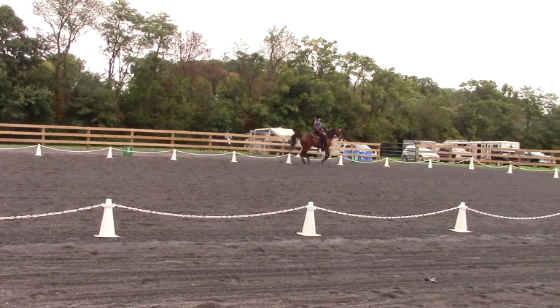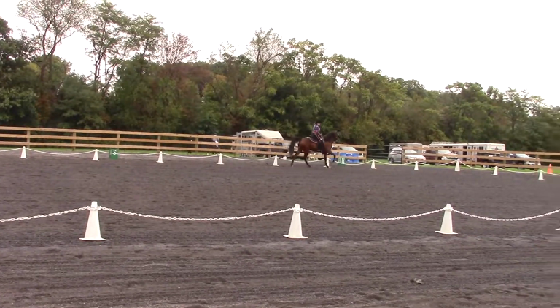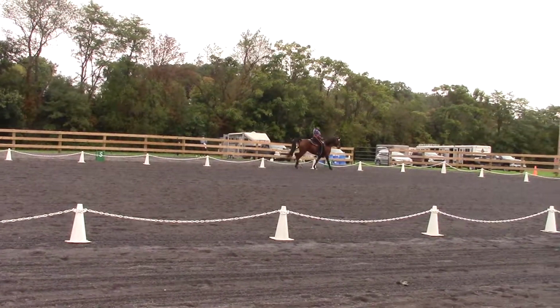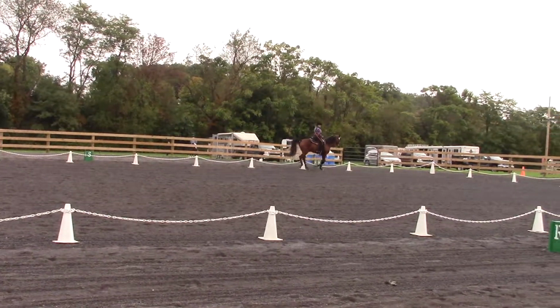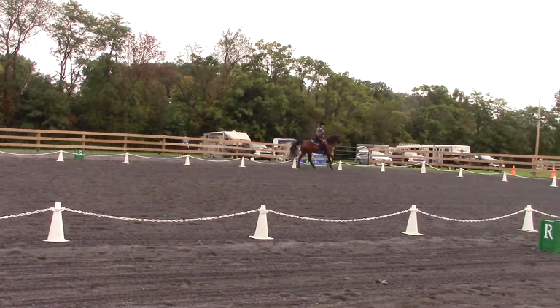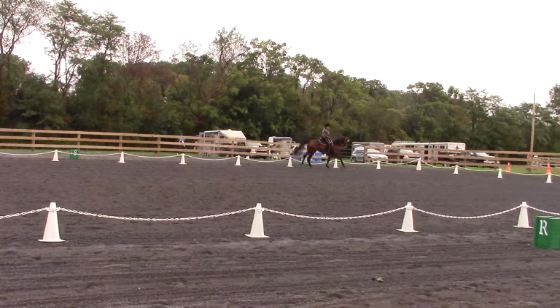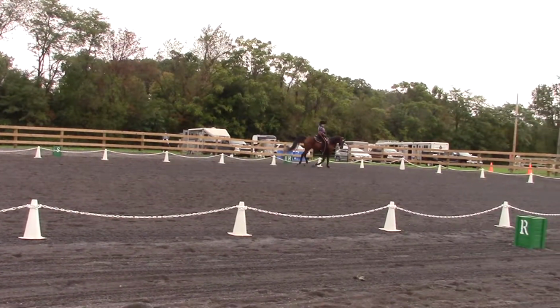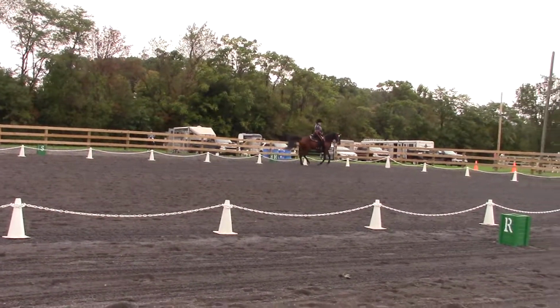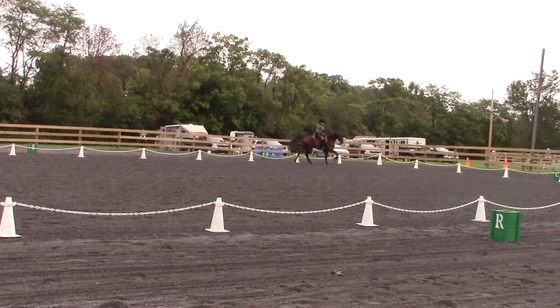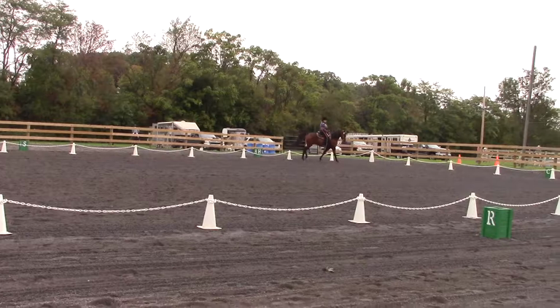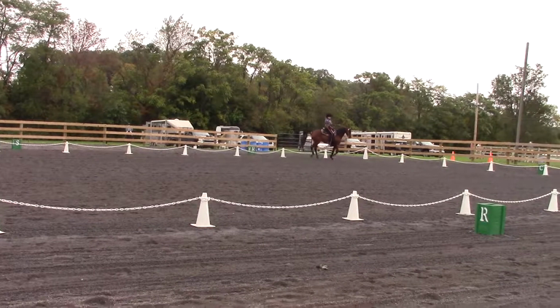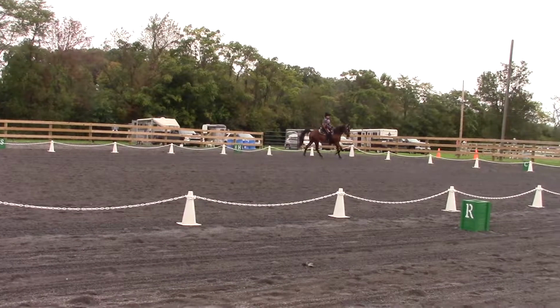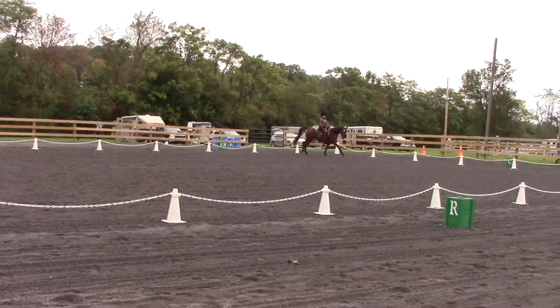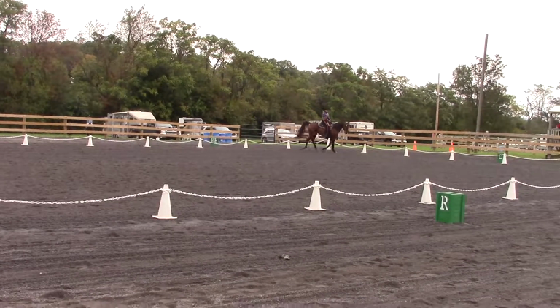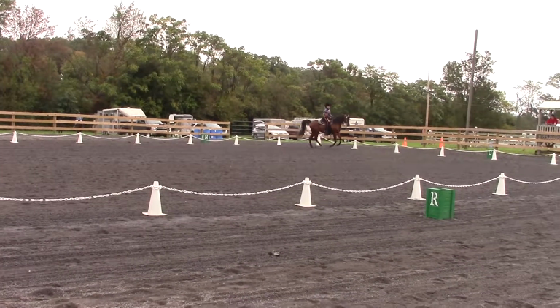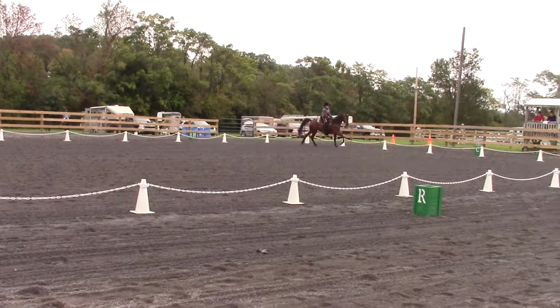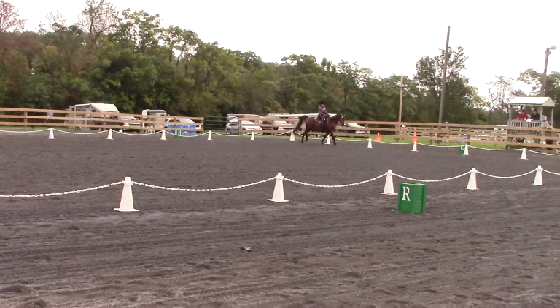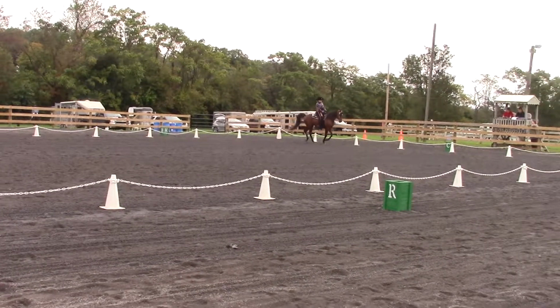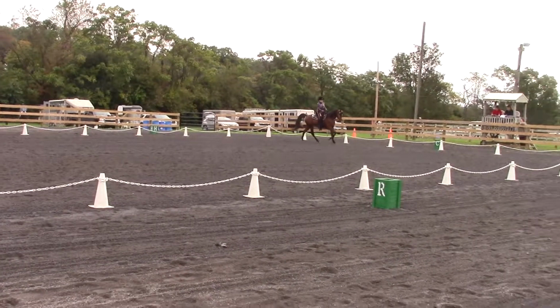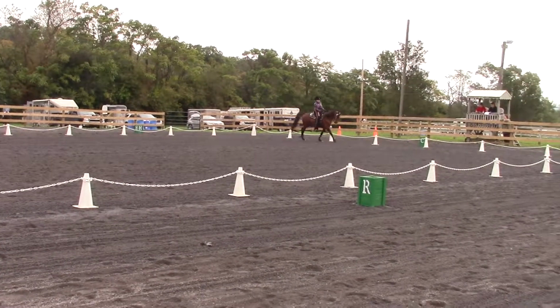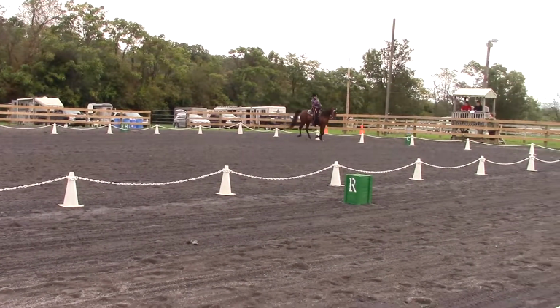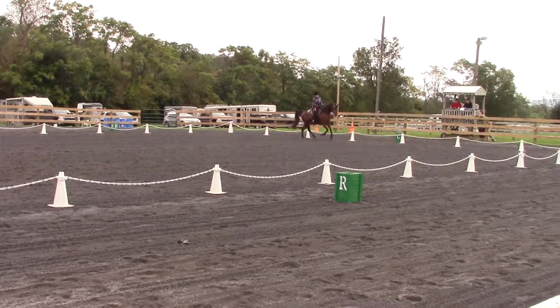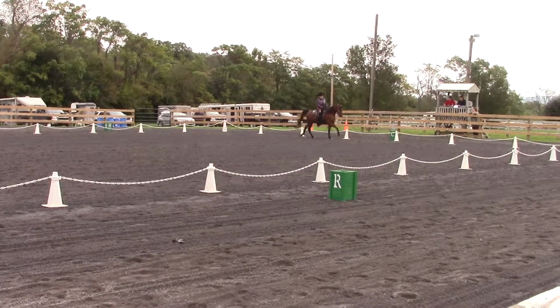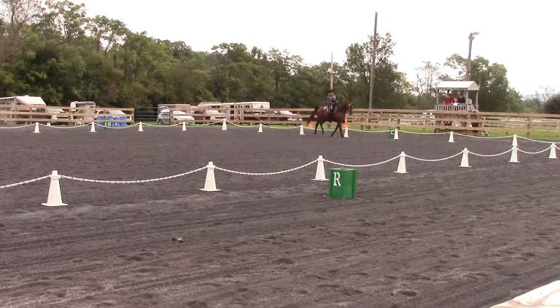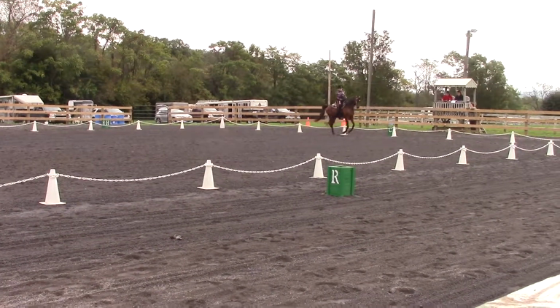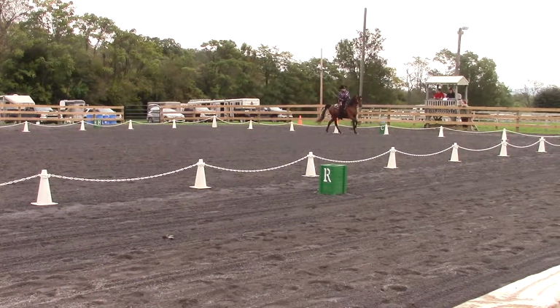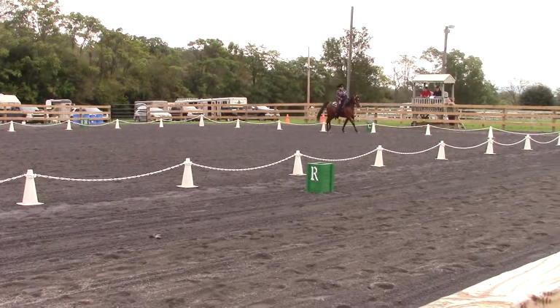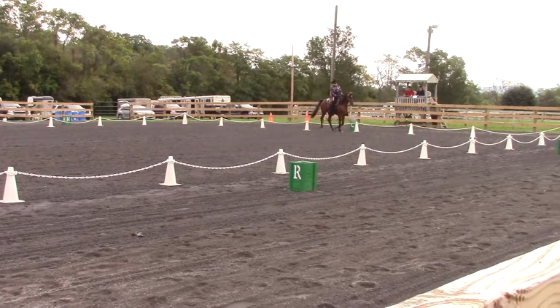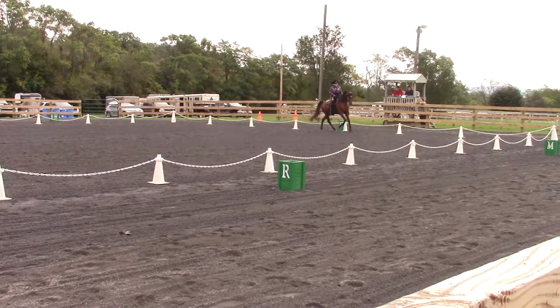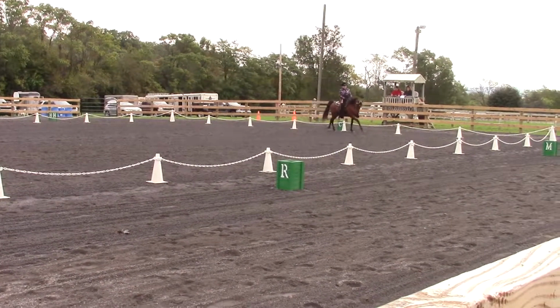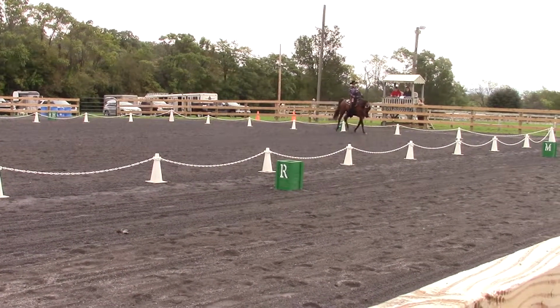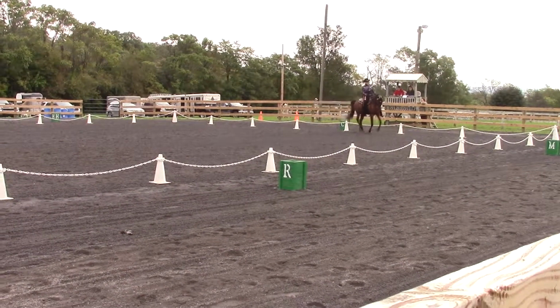M. X. K. Change rein. Working lope. X, working jog.